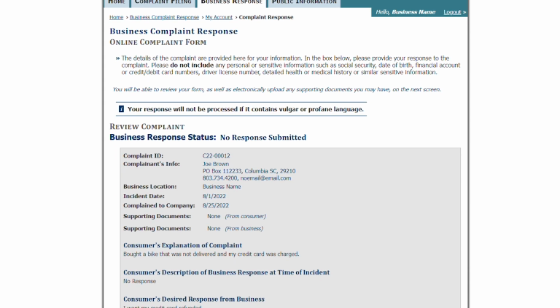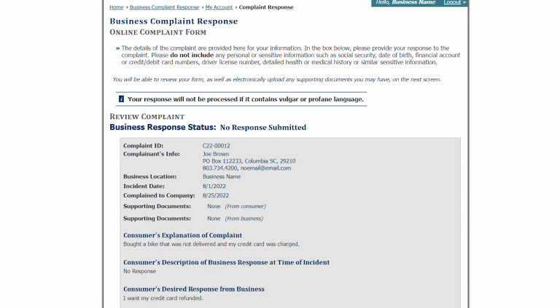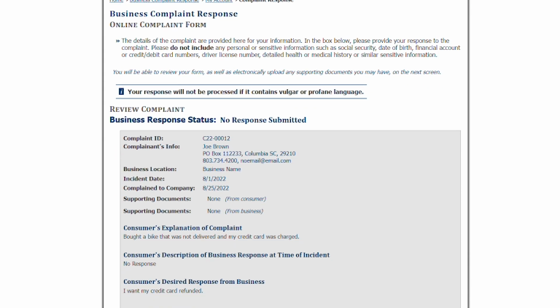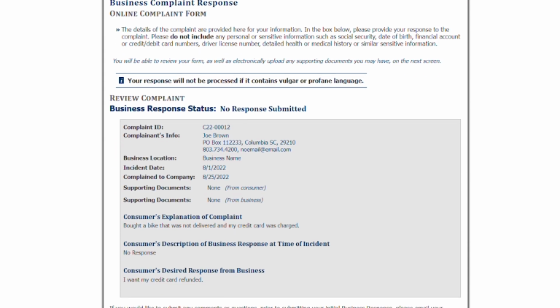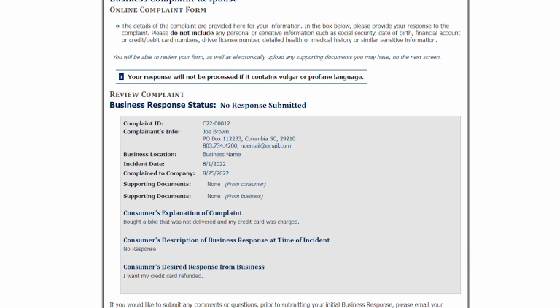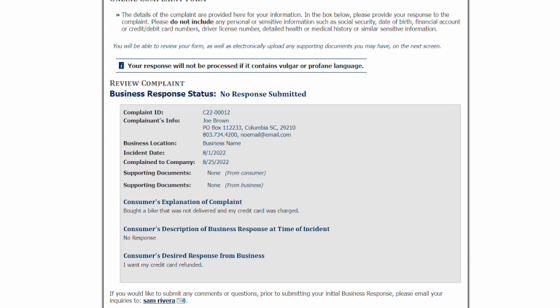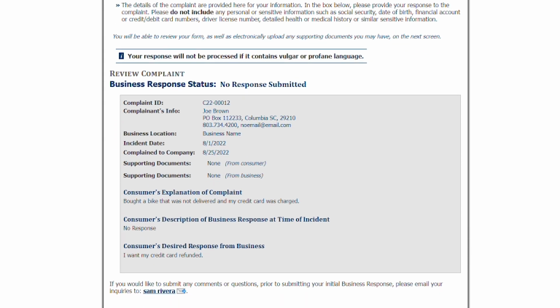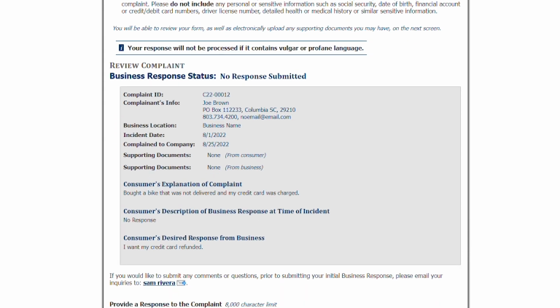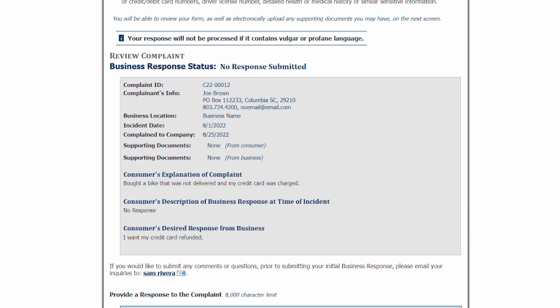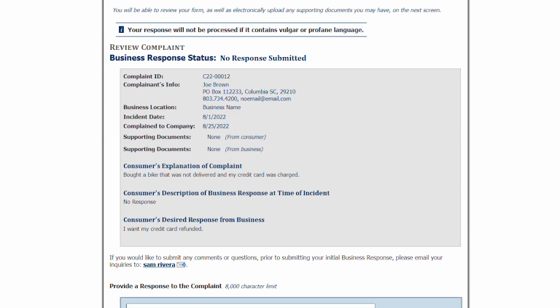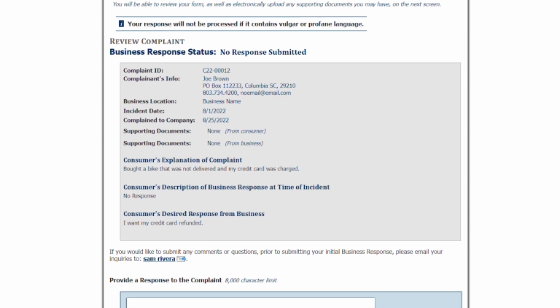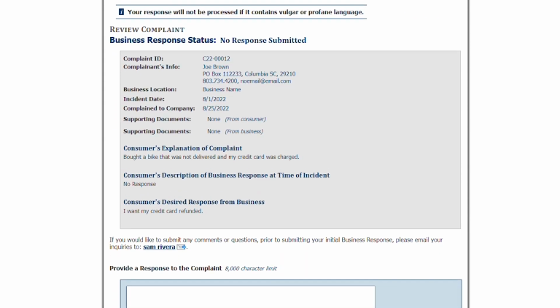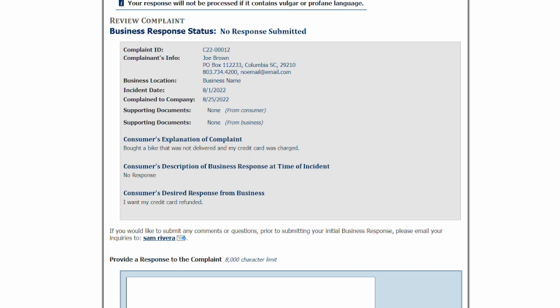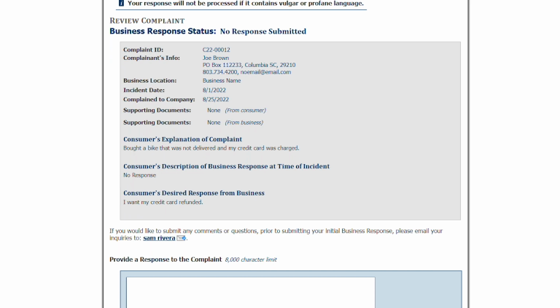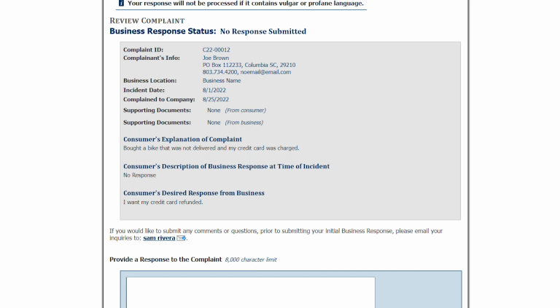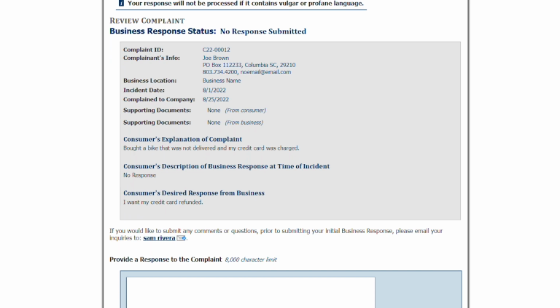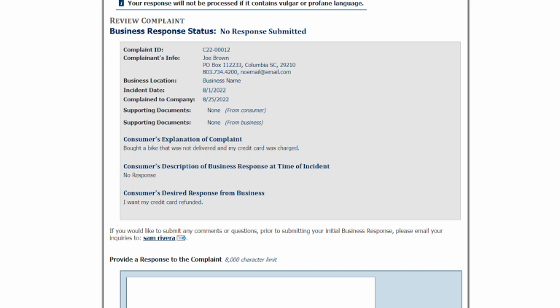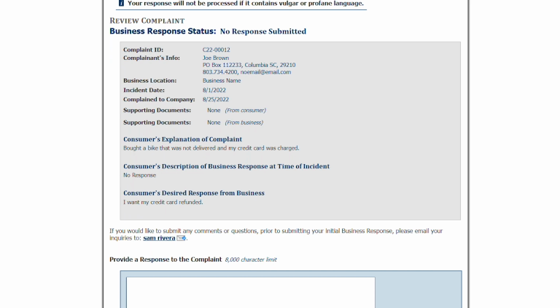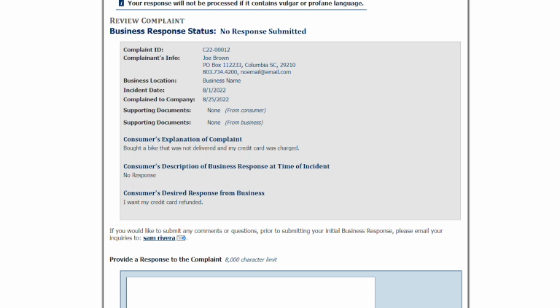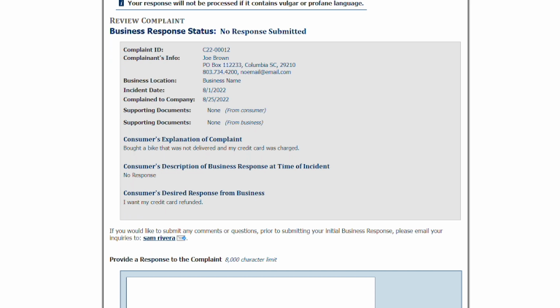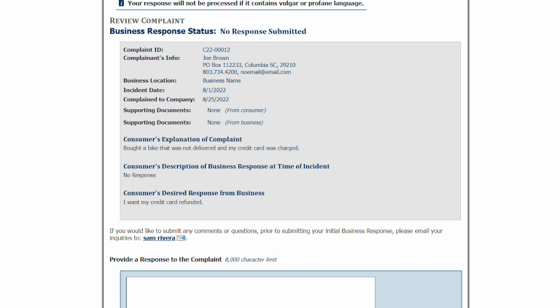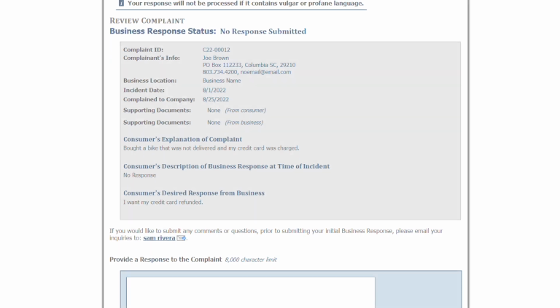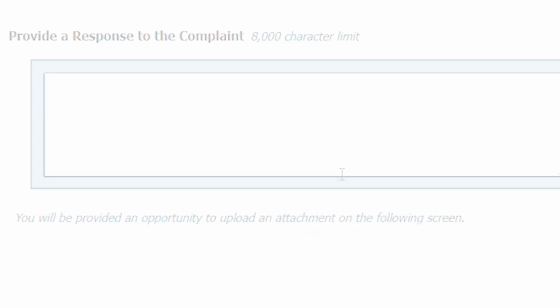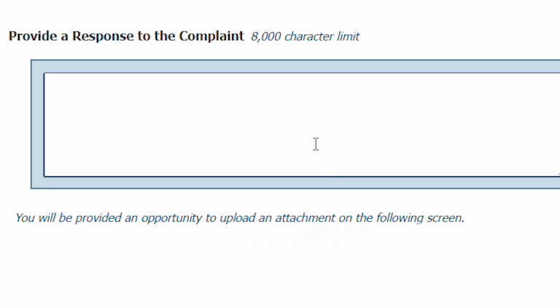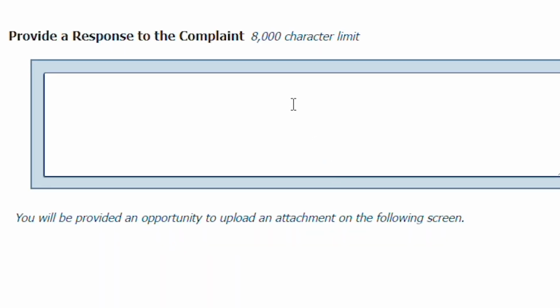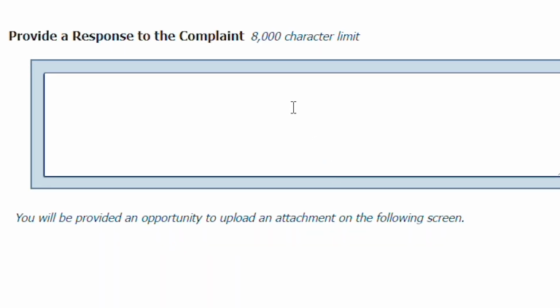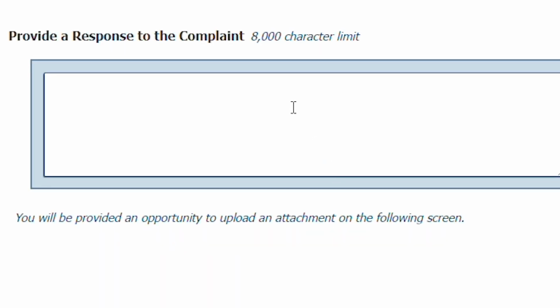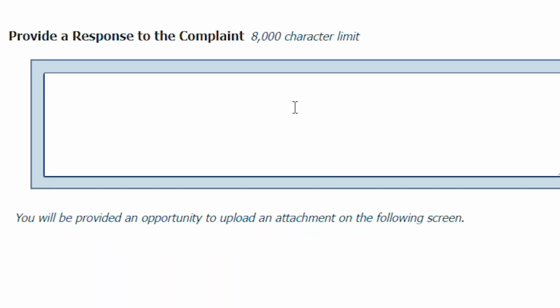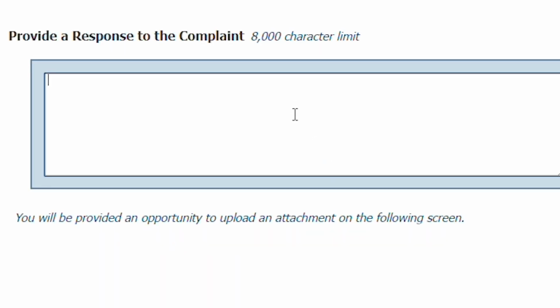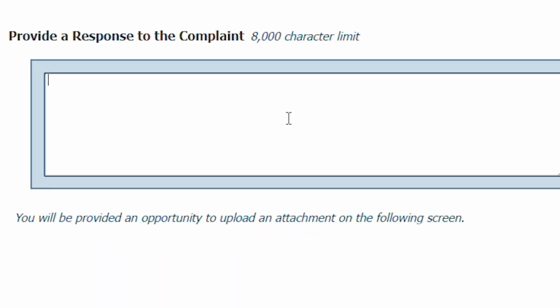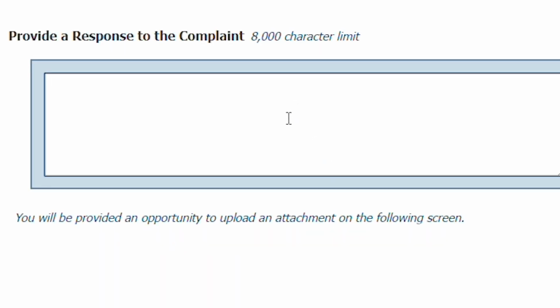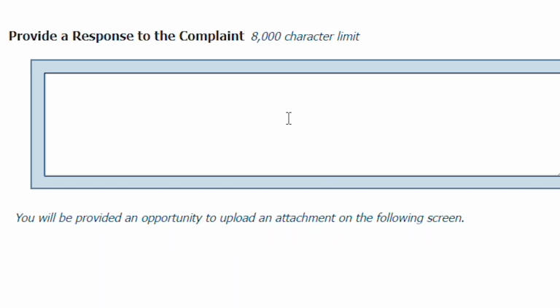At the bottom of the page, you will see instructions on how to submit questions about the complaint, and there is a box where you can provide a response.